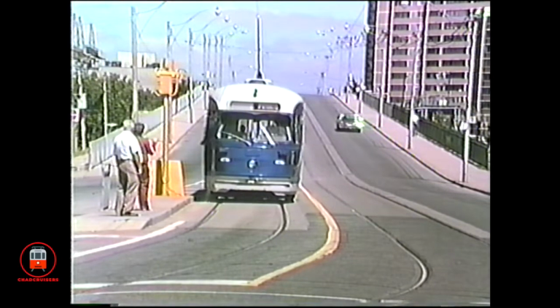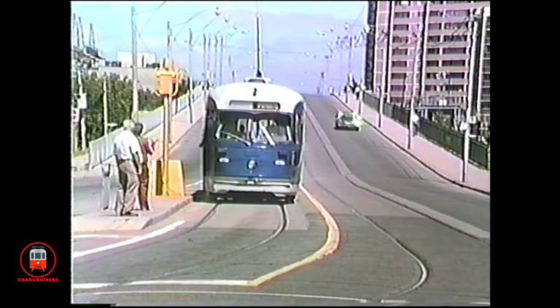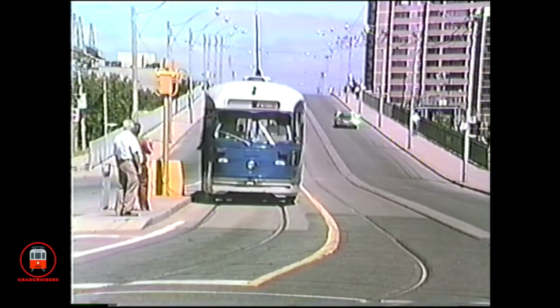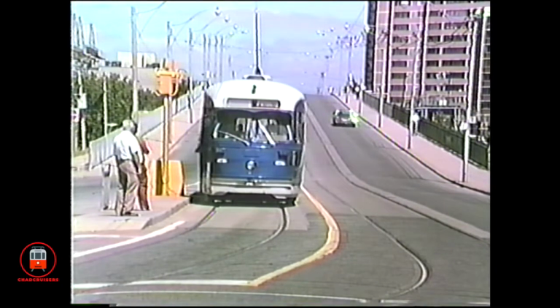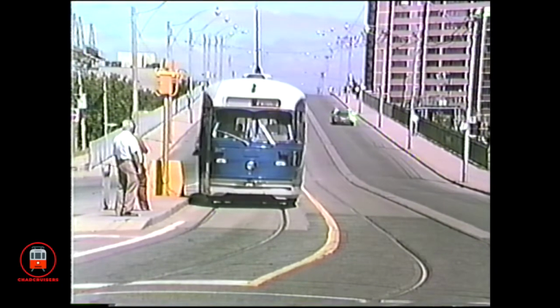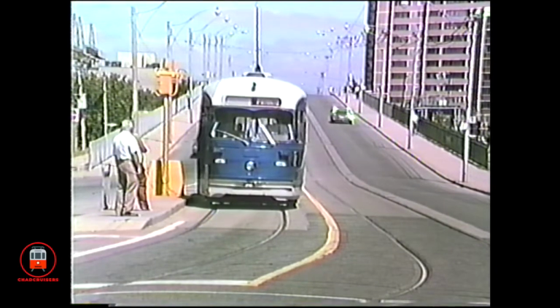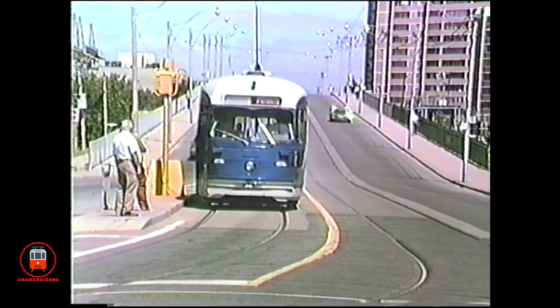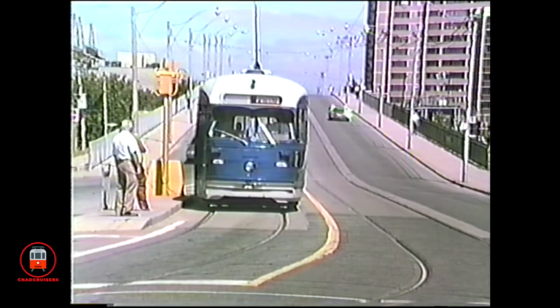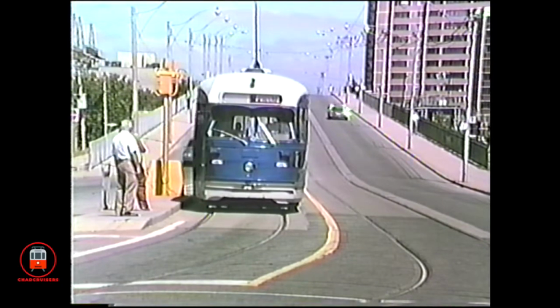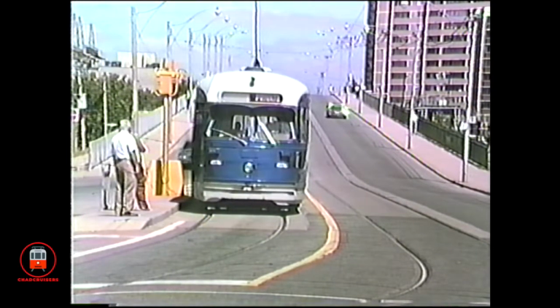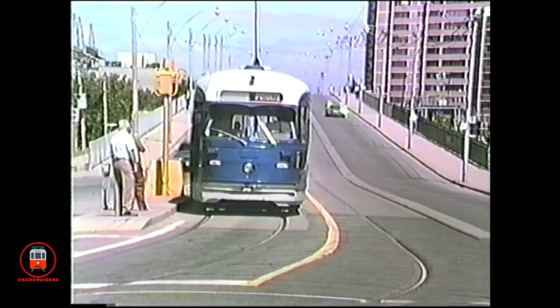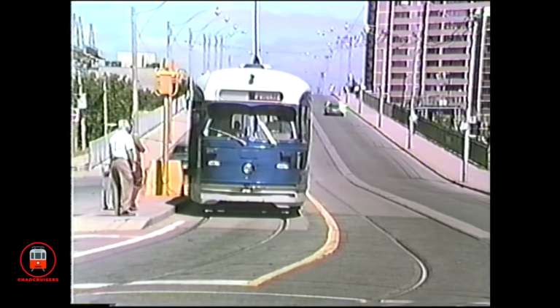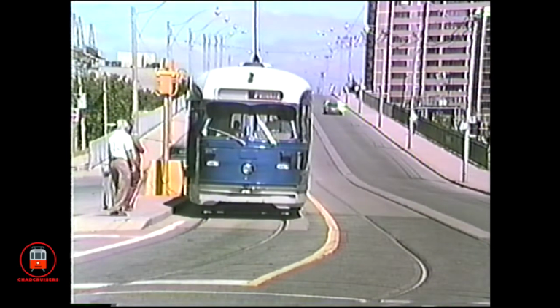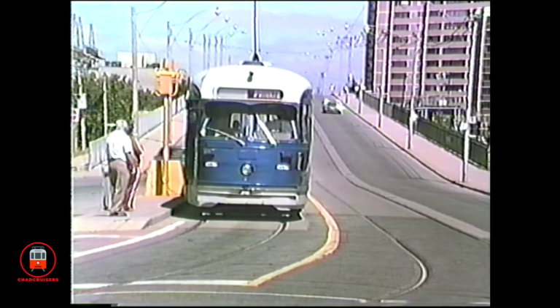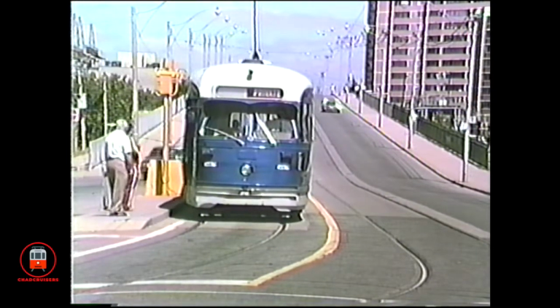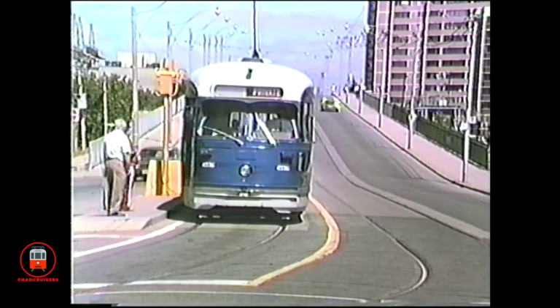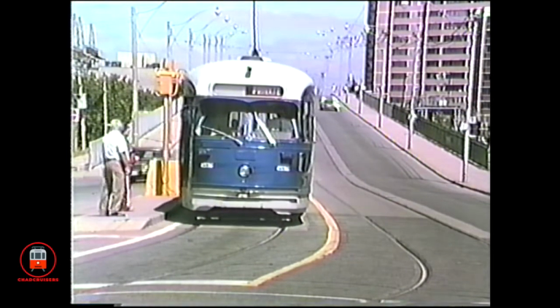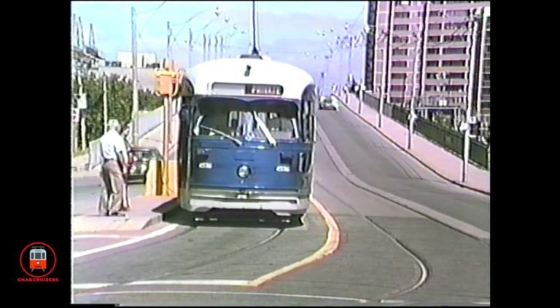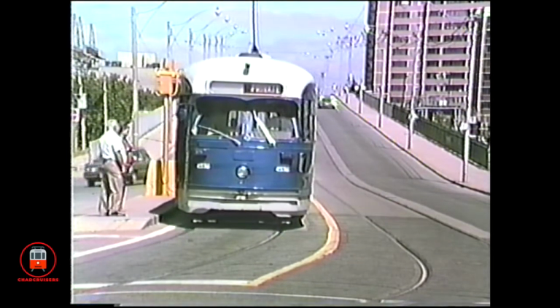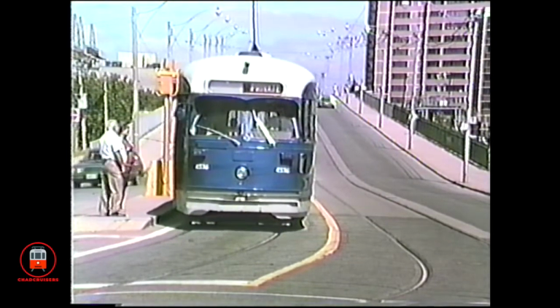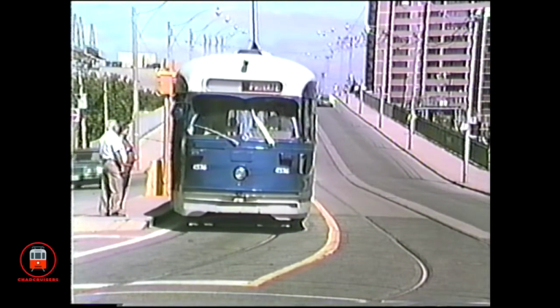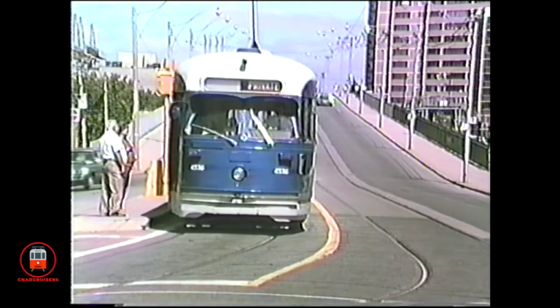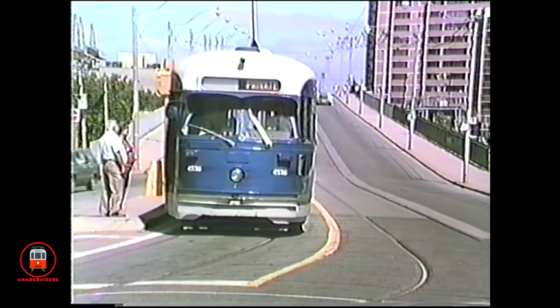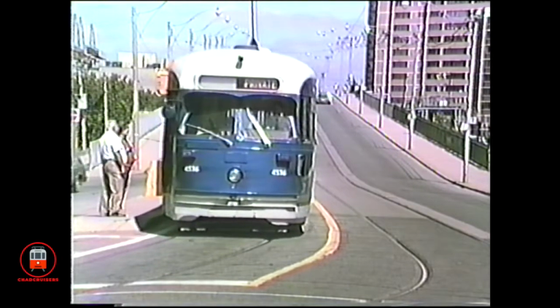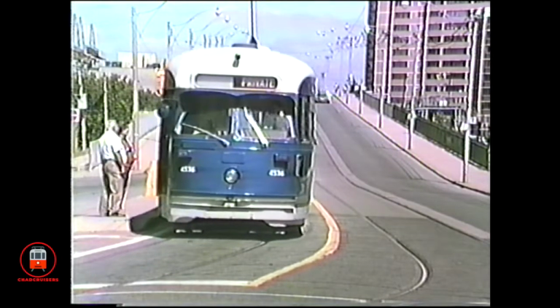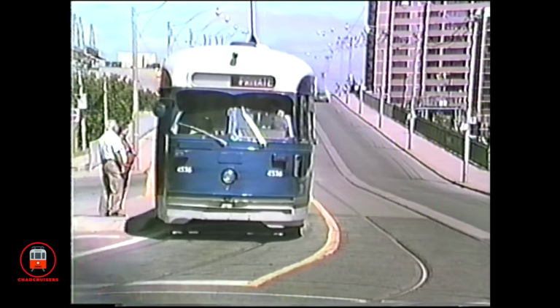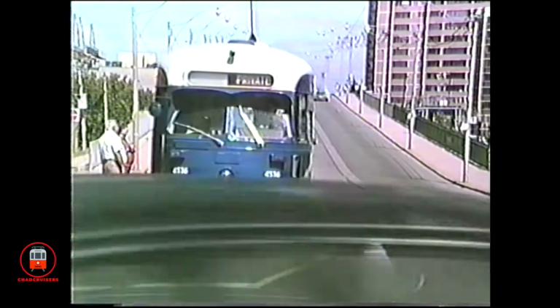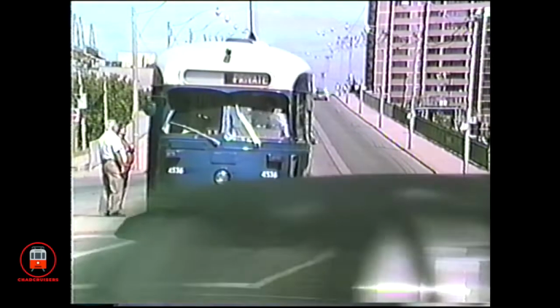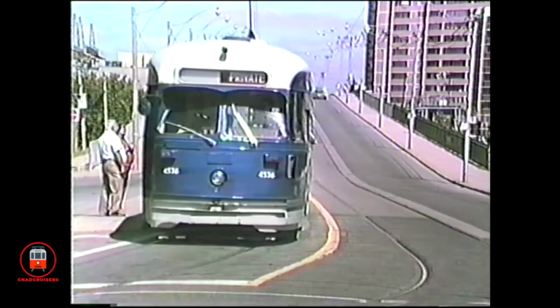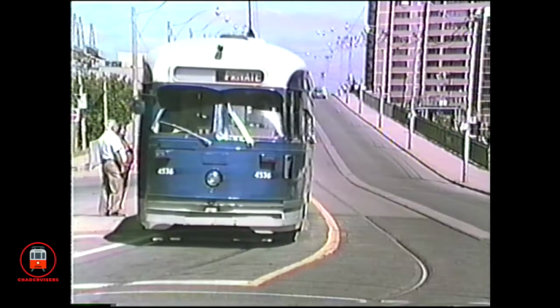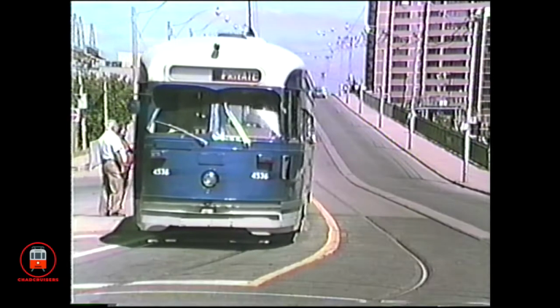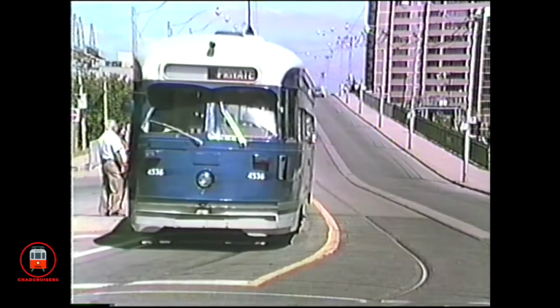This van charter in 1986 provides an opportunity for a ride inside the car along Upper Gerrard.